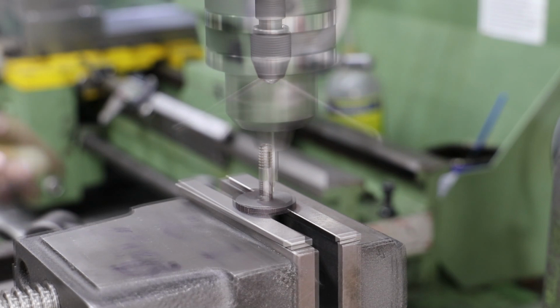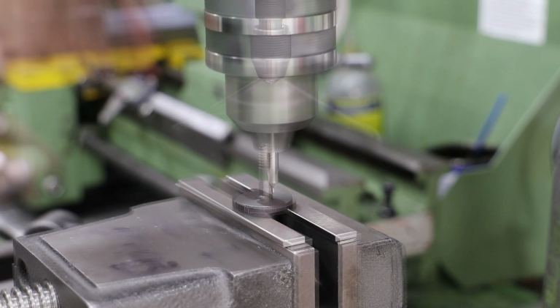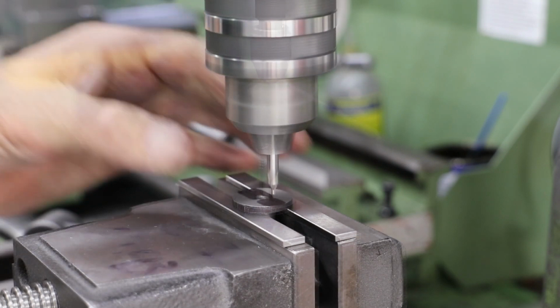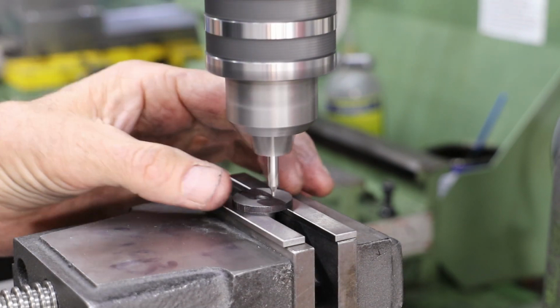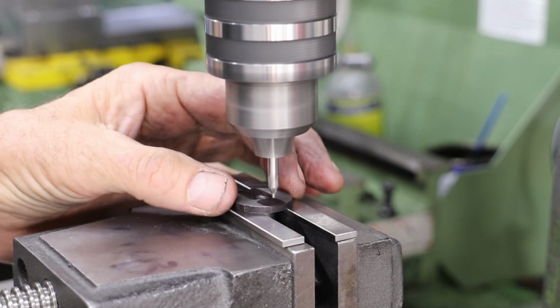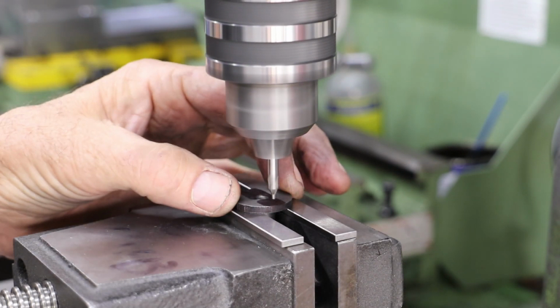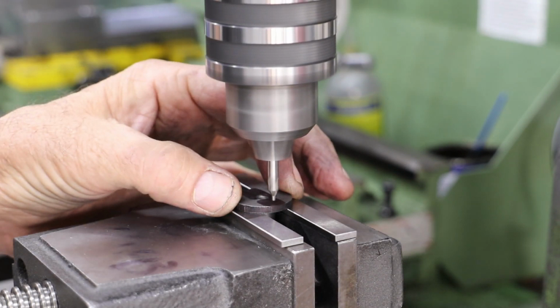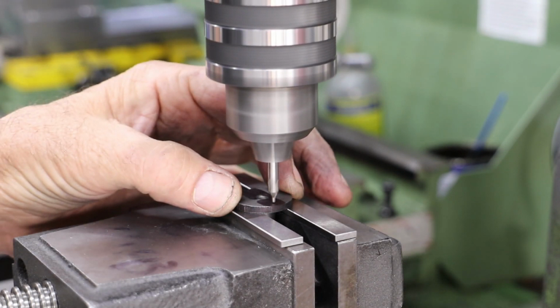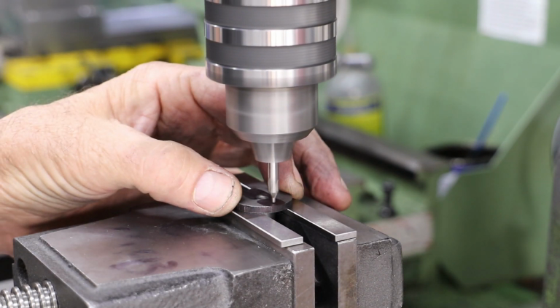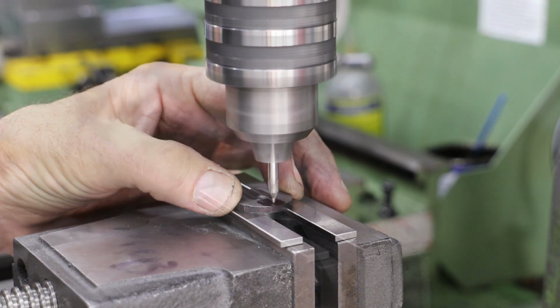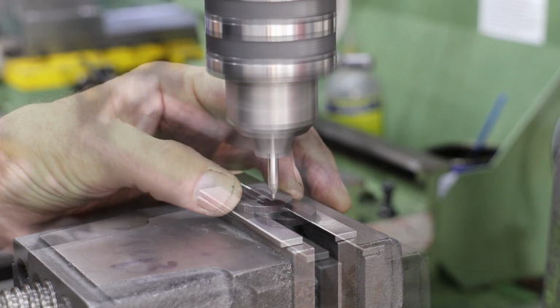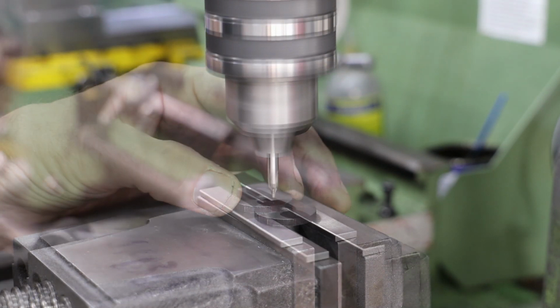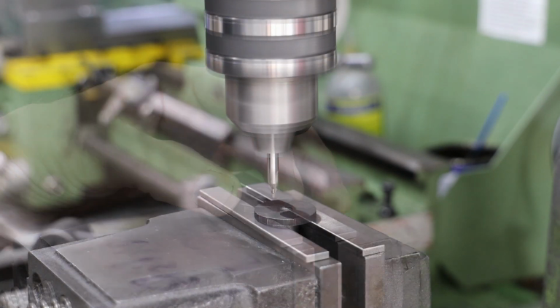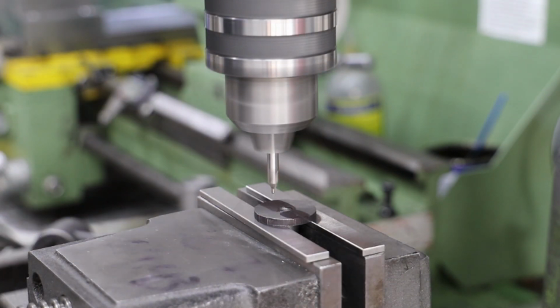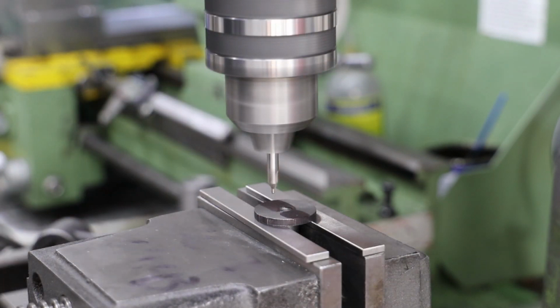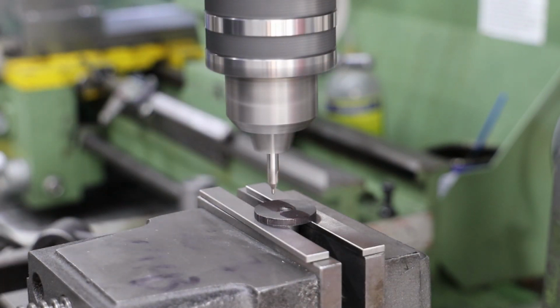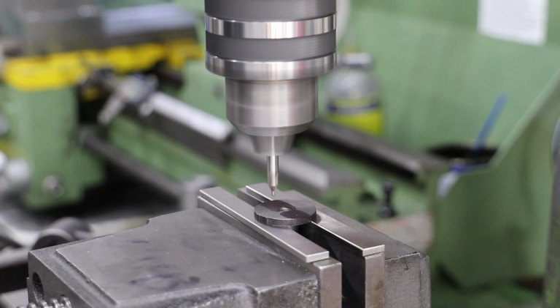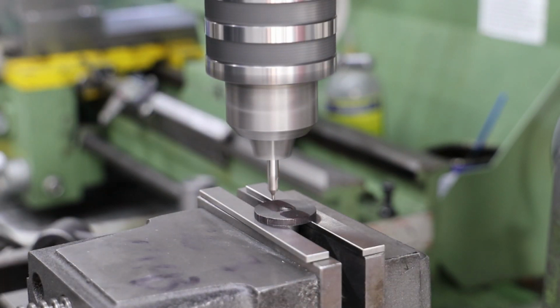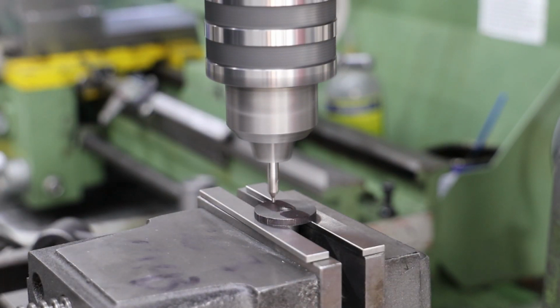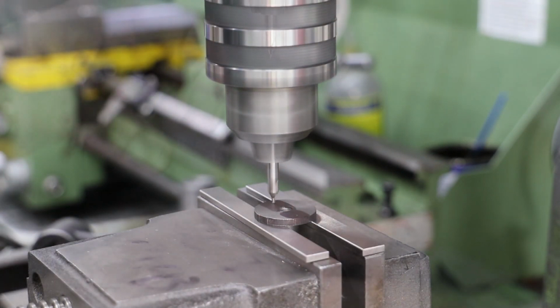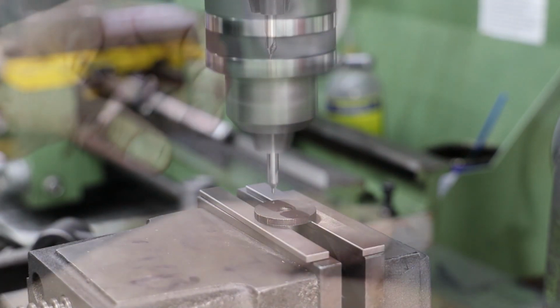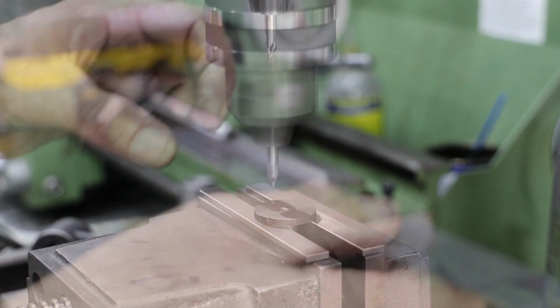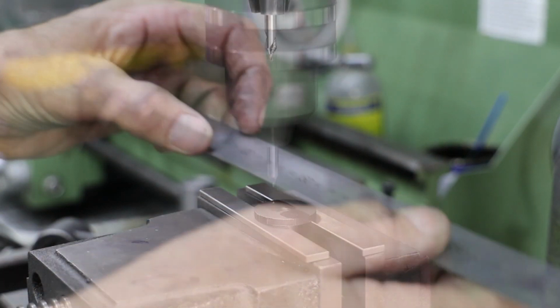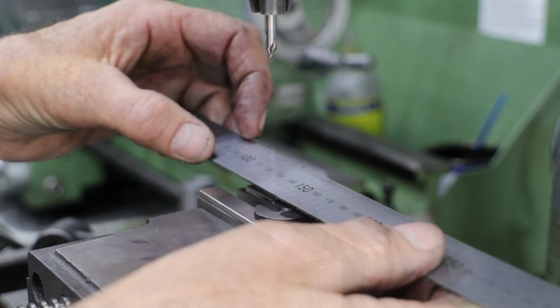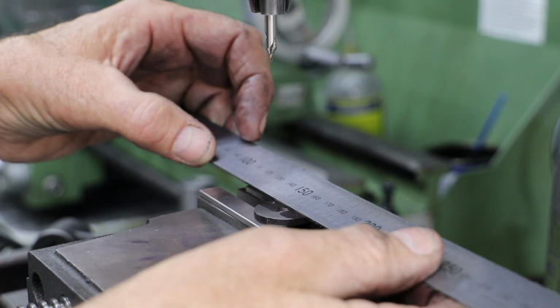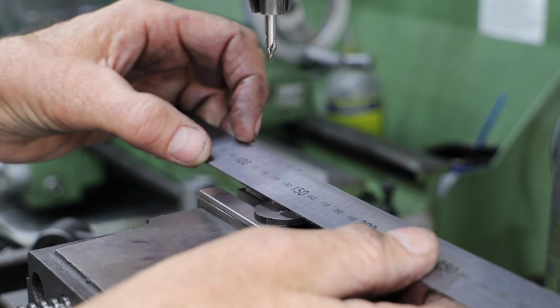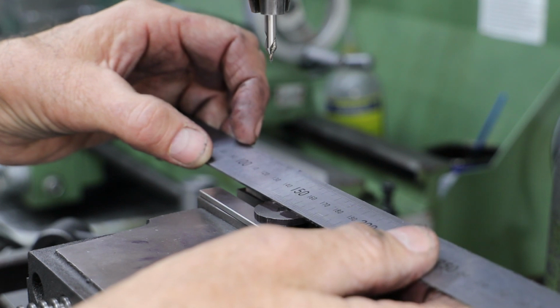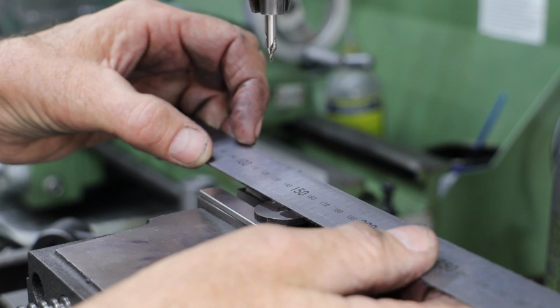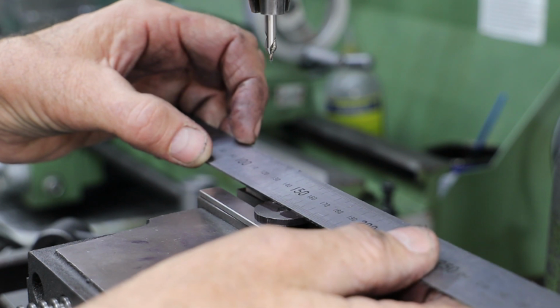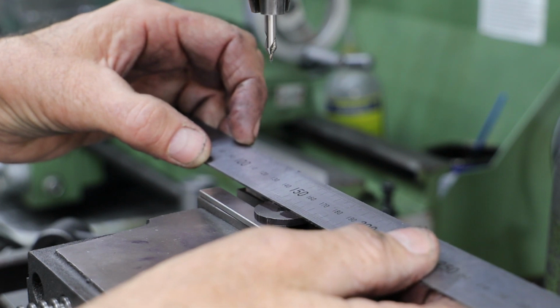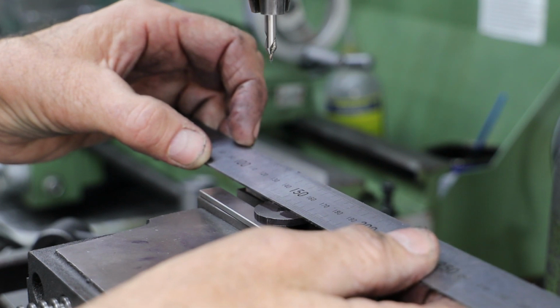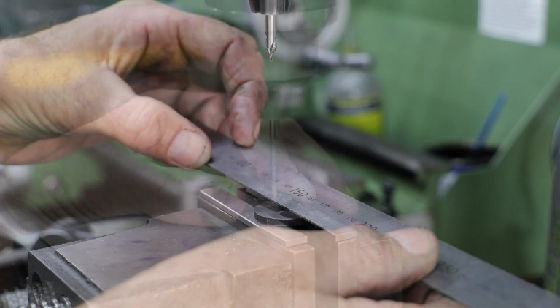With the centre established it's a simple case of centre drilling and drilling, then drilling out to clearance — 2.6mm in this case.